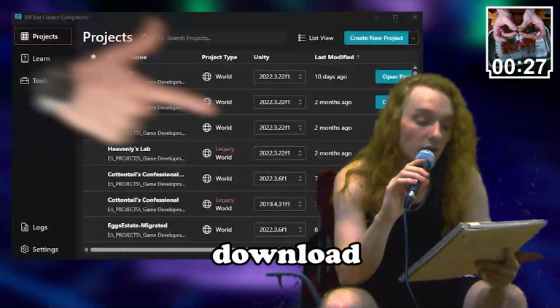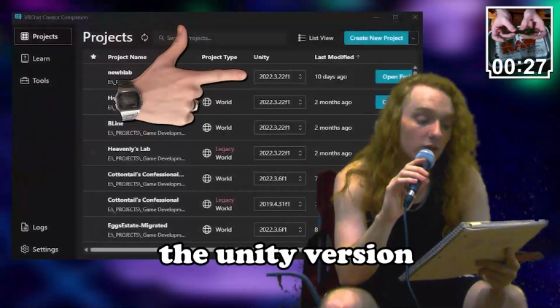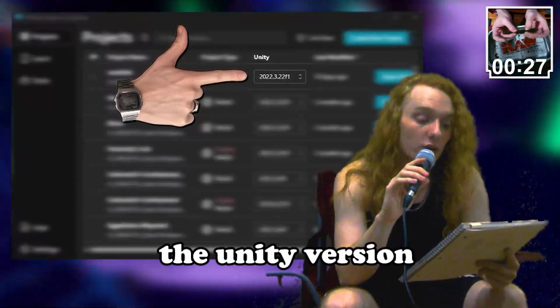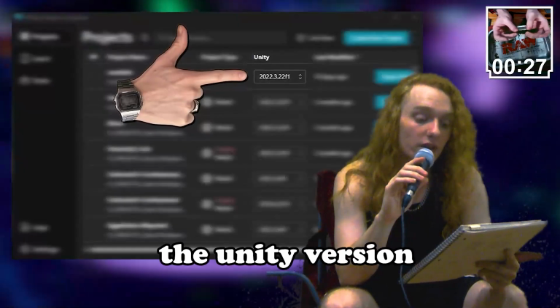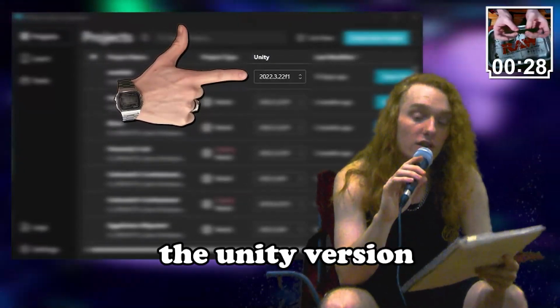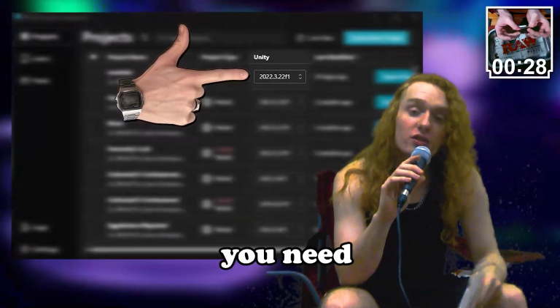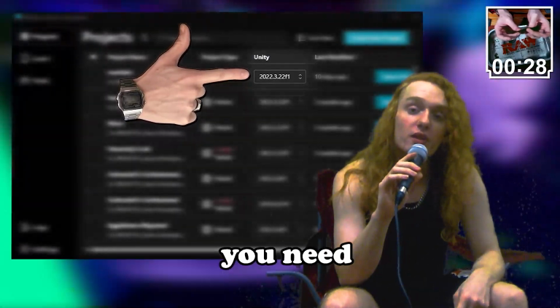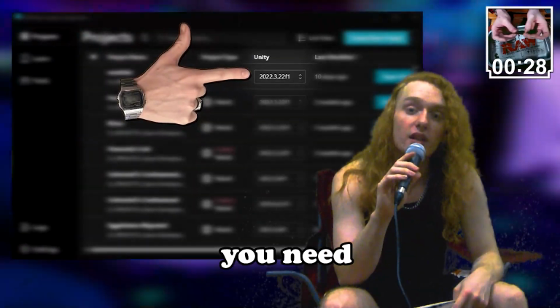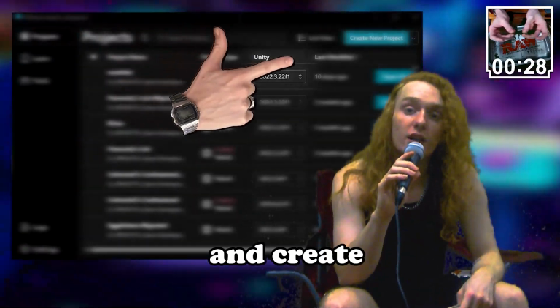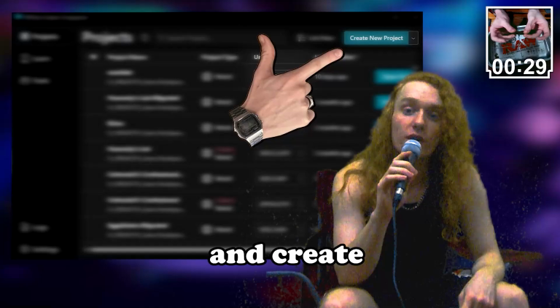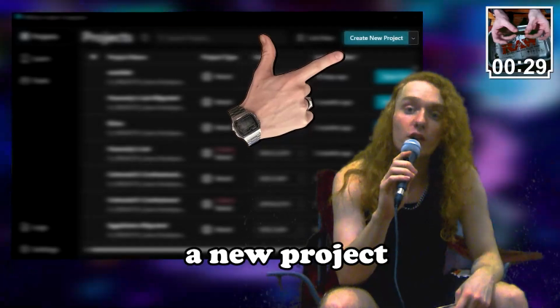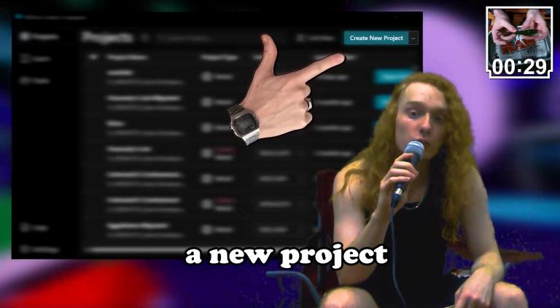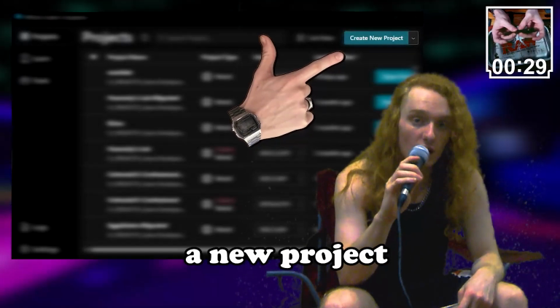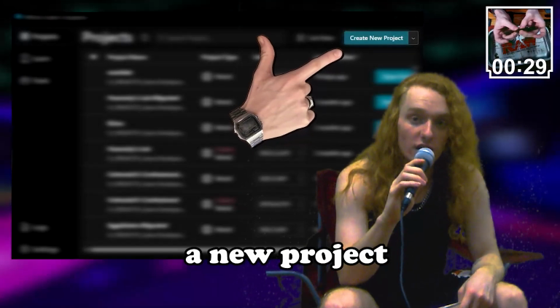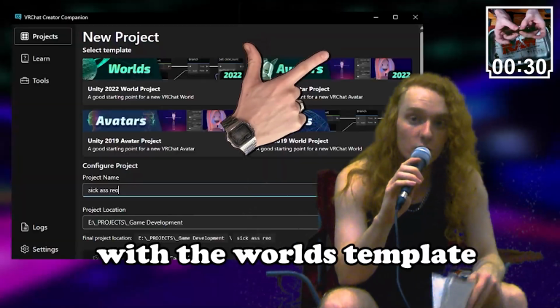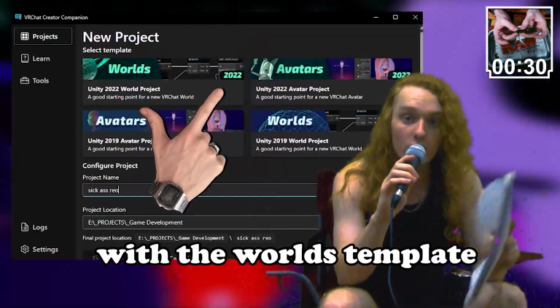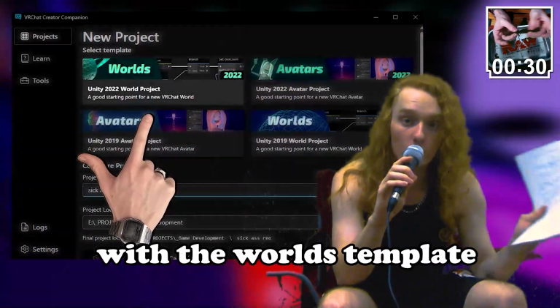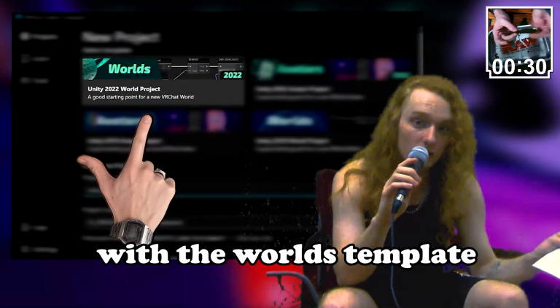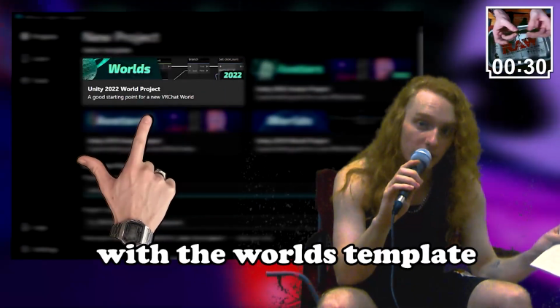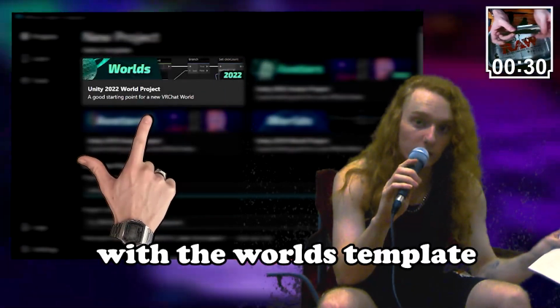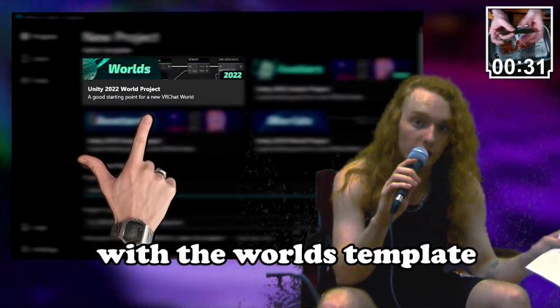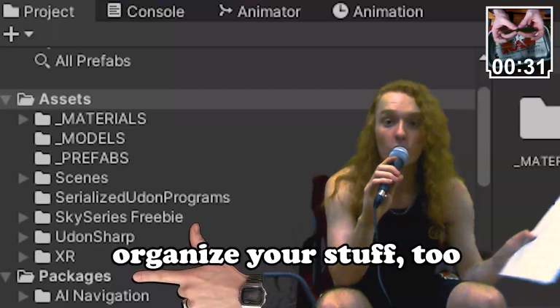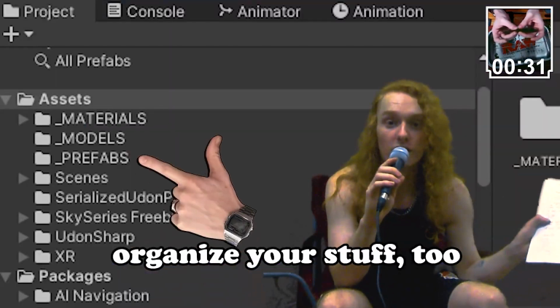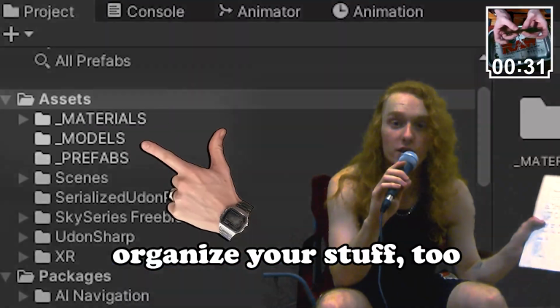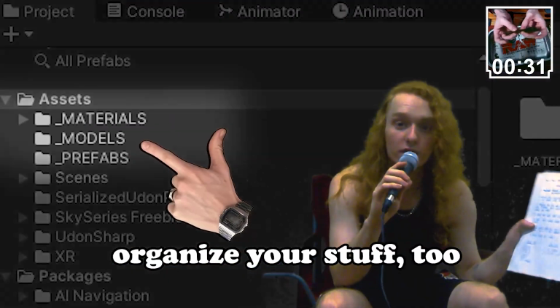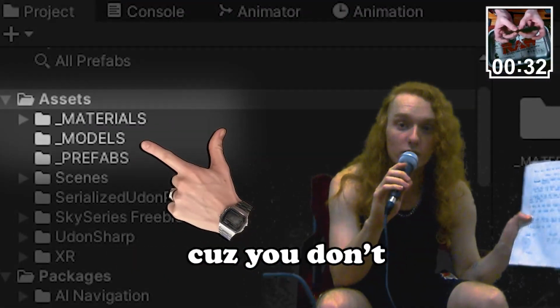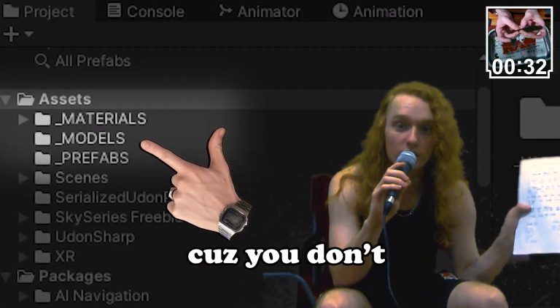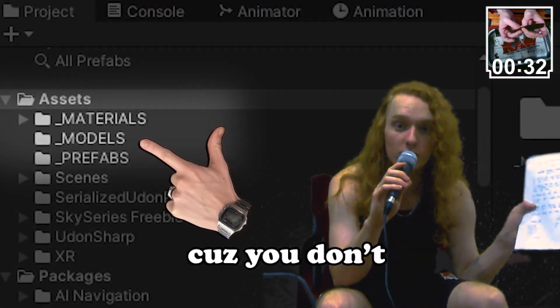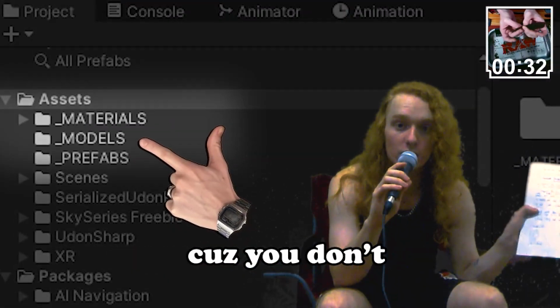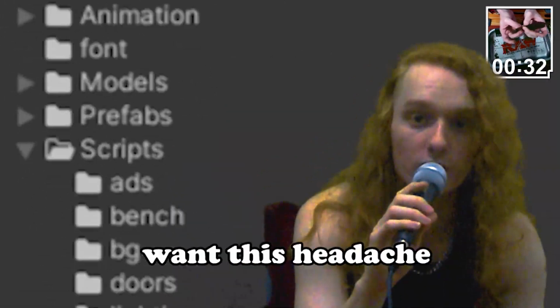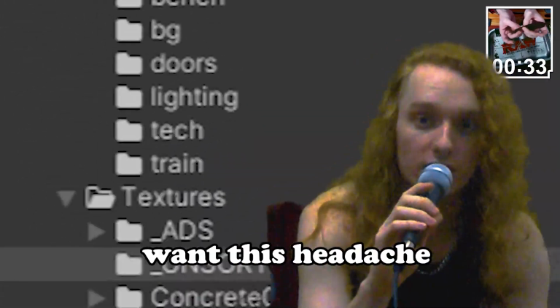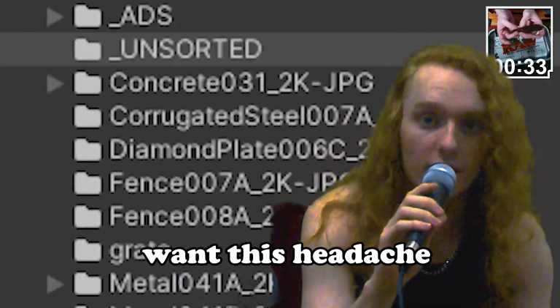Download the Unity version you need, and create a new project with the Worlds template. Organize your stuff too, because you don't want that headache.